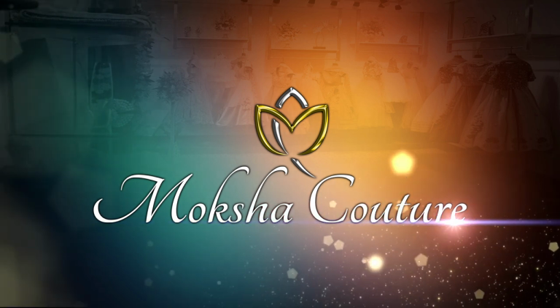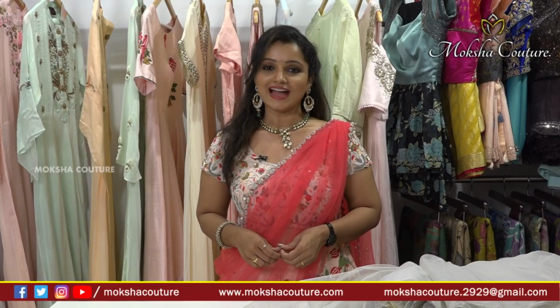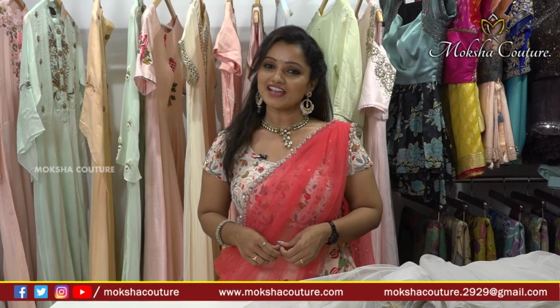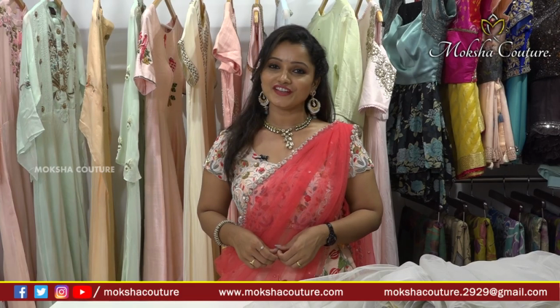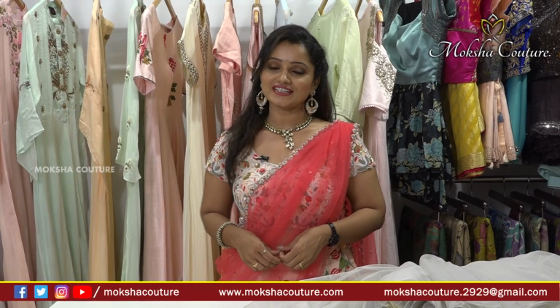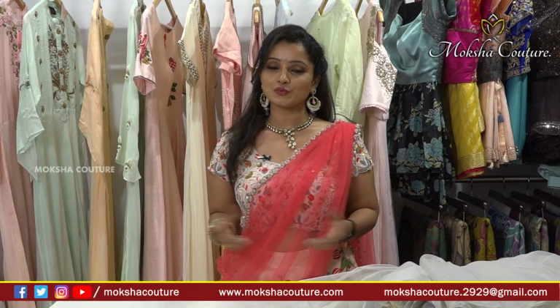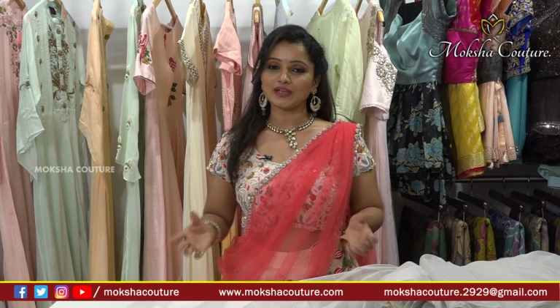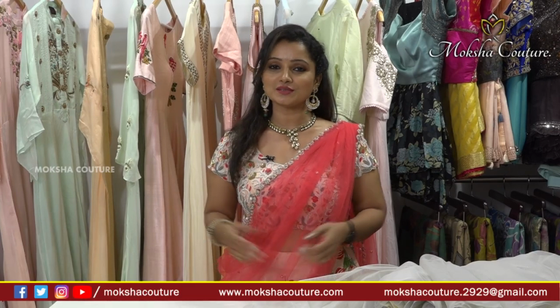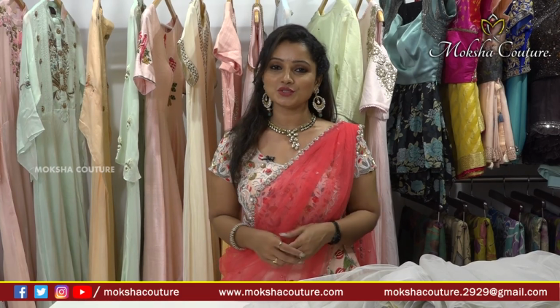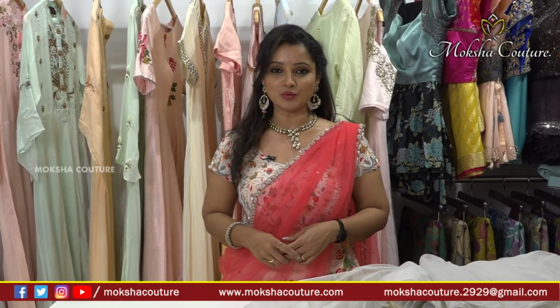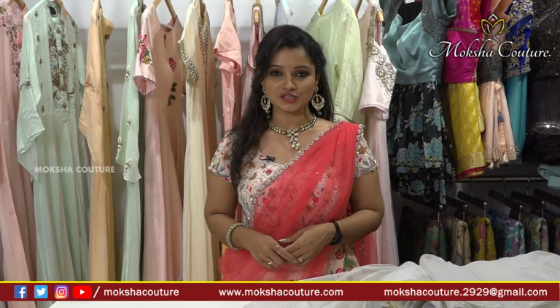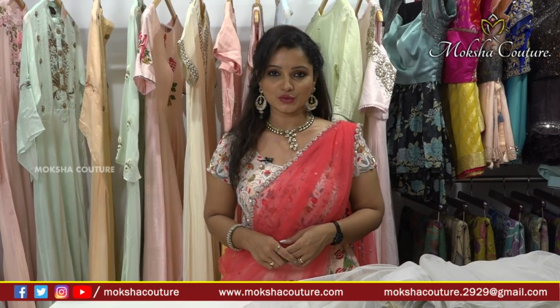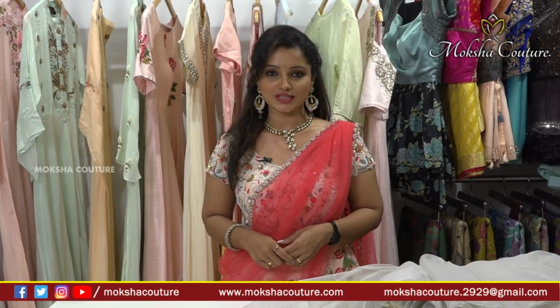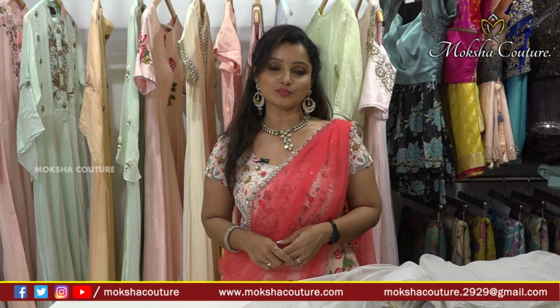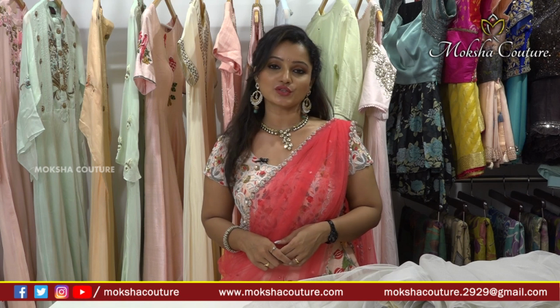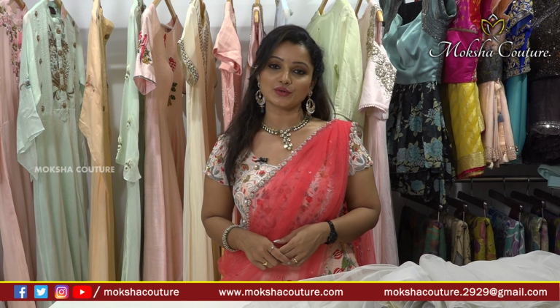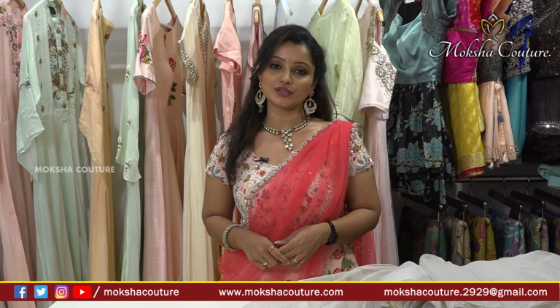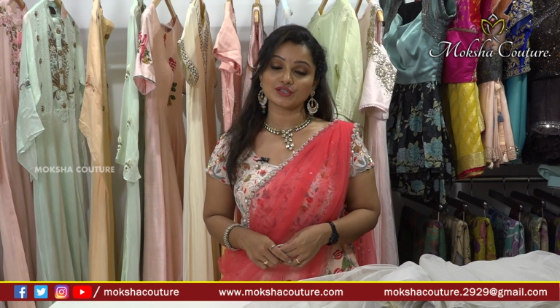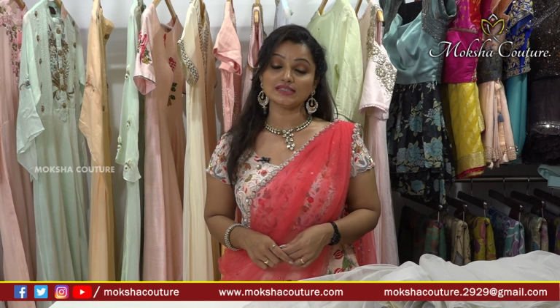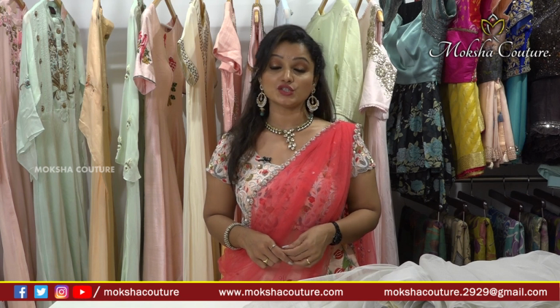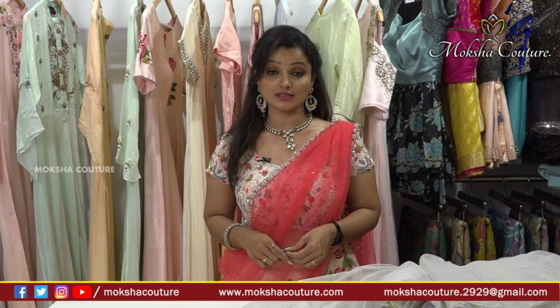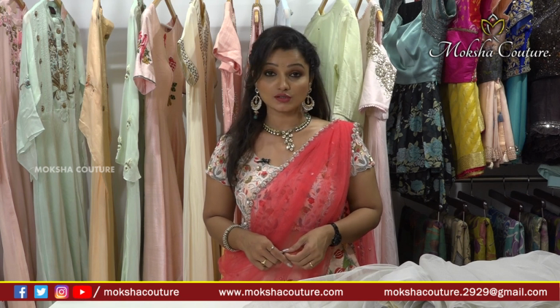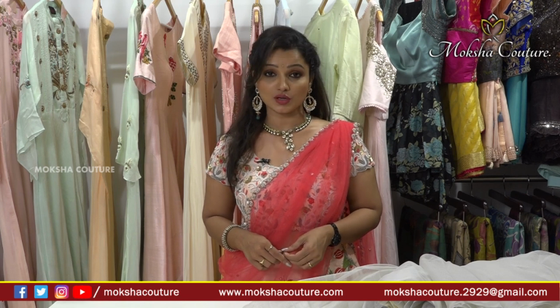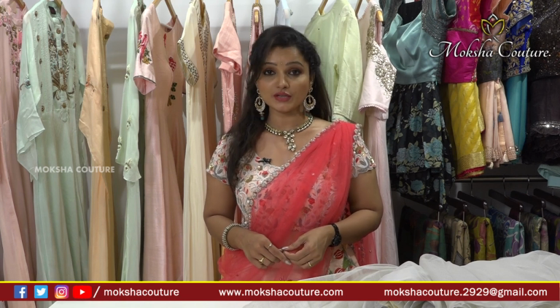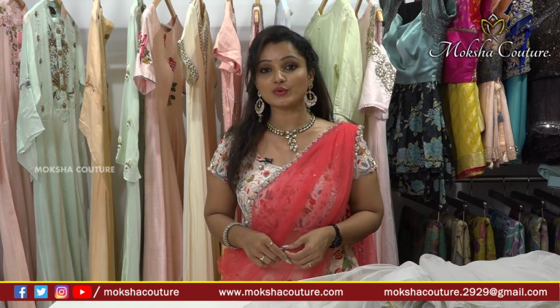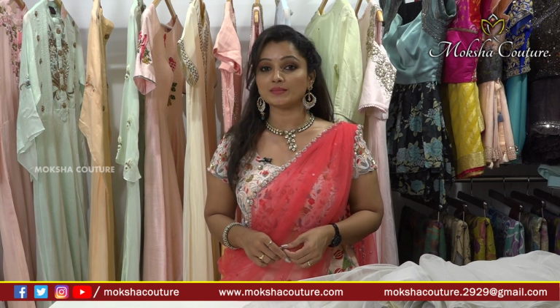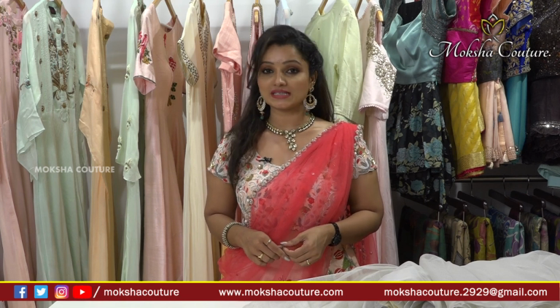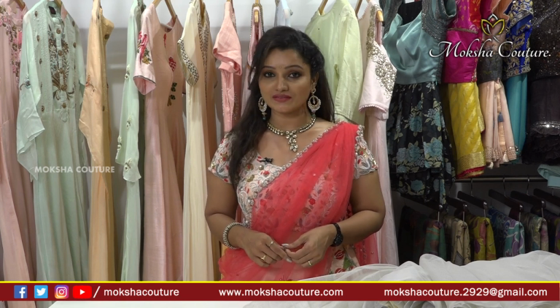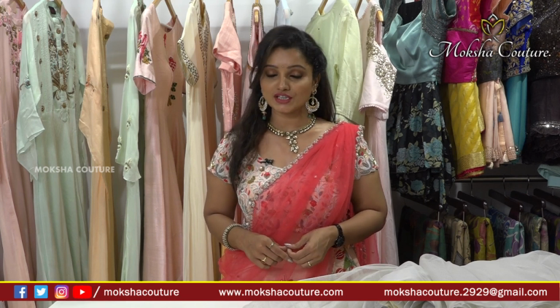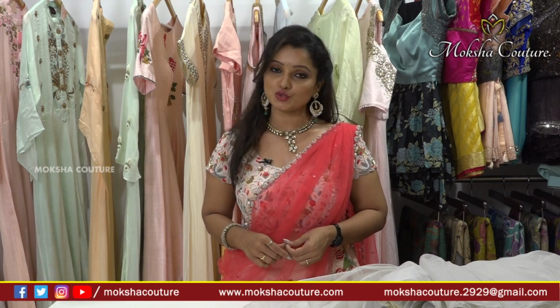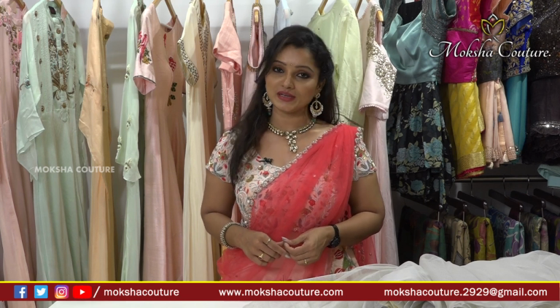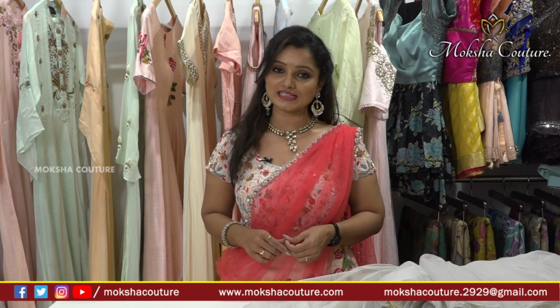Hi friends! Welcome to Mokshakuti. Mokshakuti is called Journalist Call, Road No. 70, Jubilee Hills.